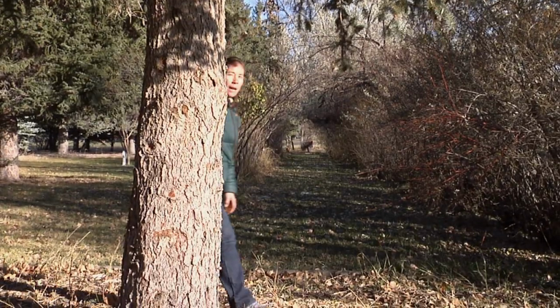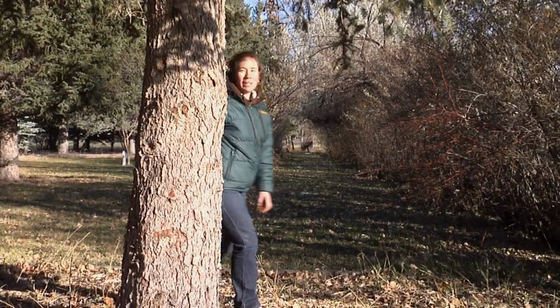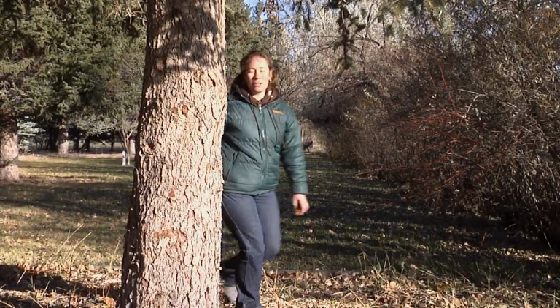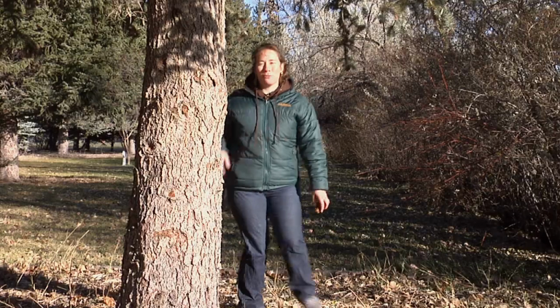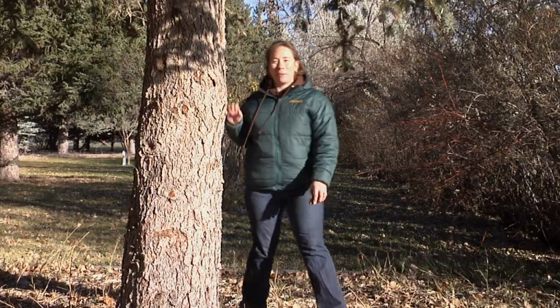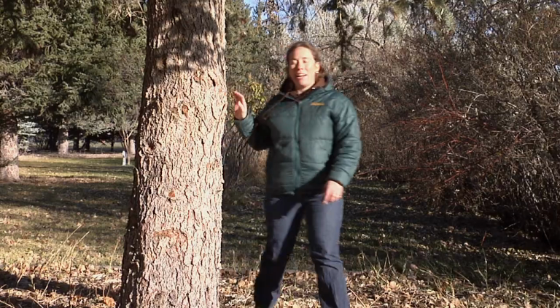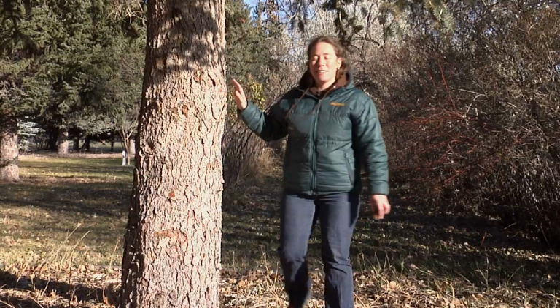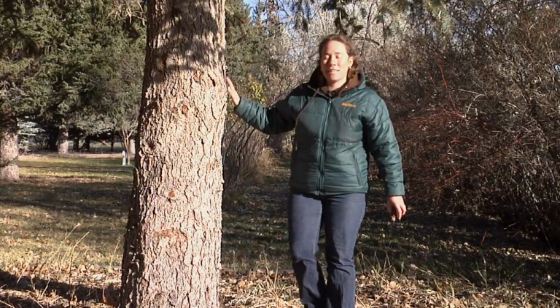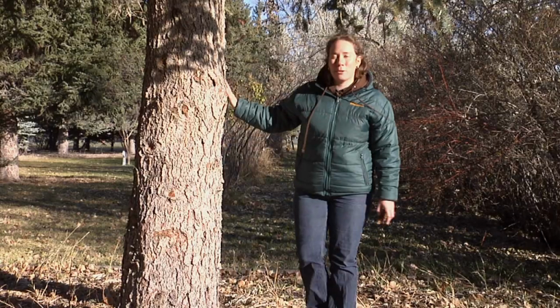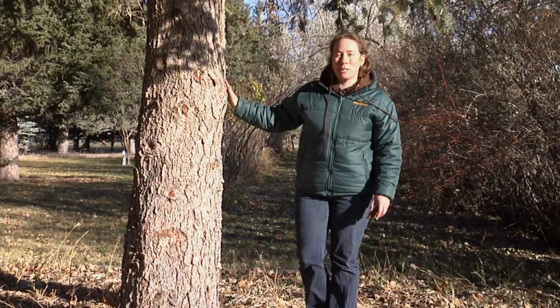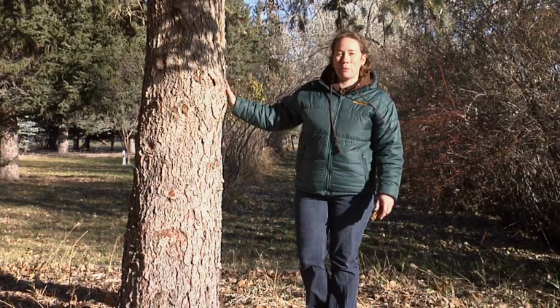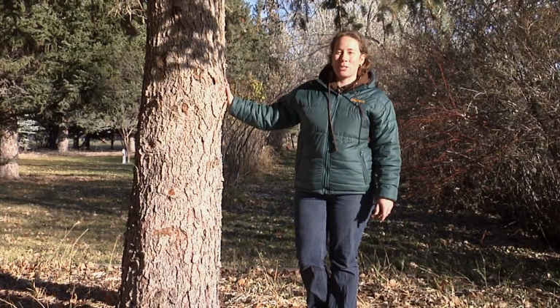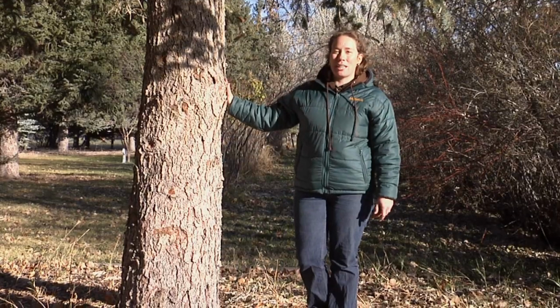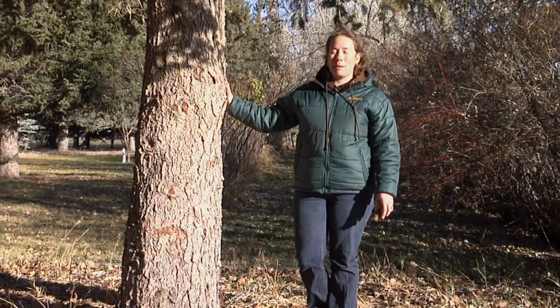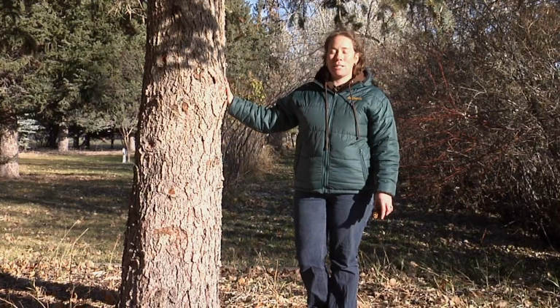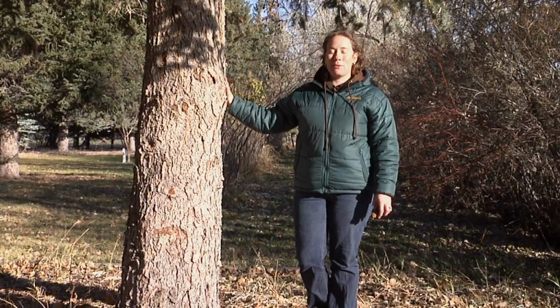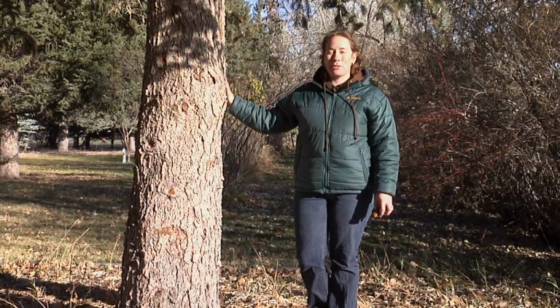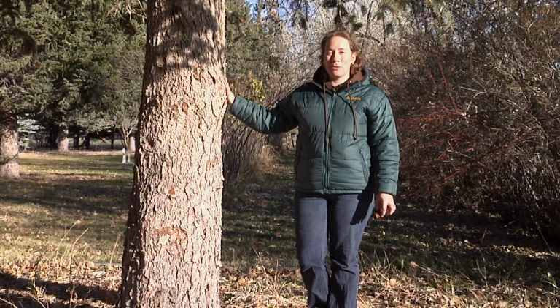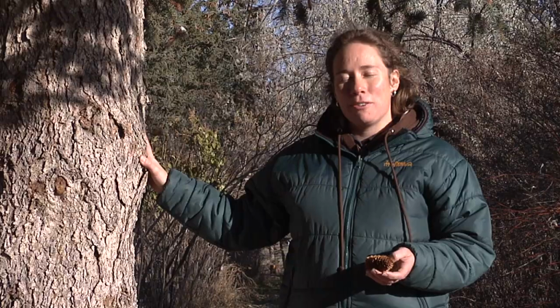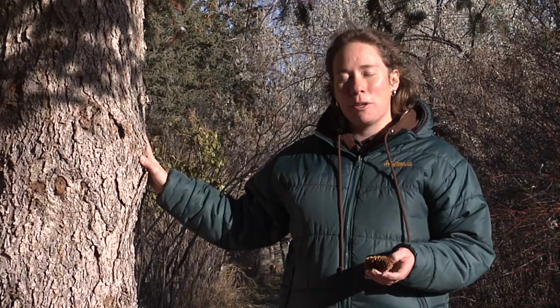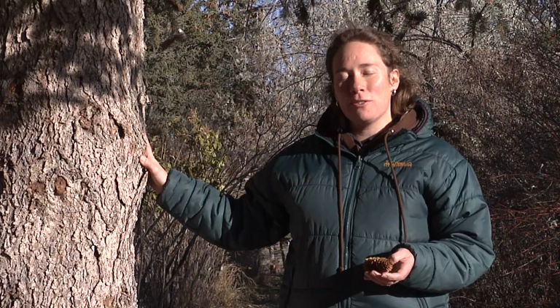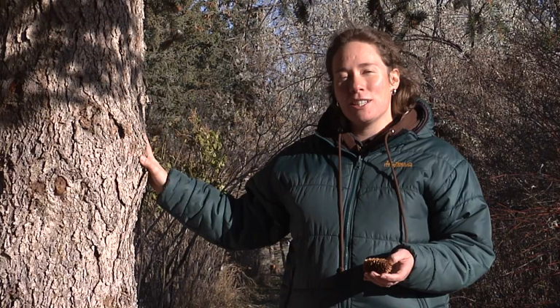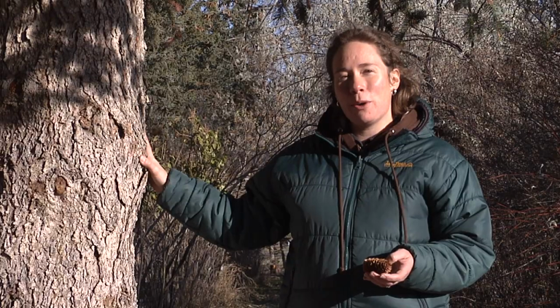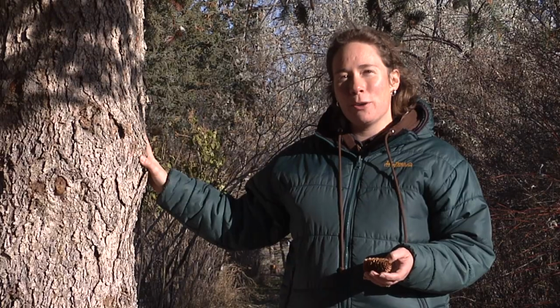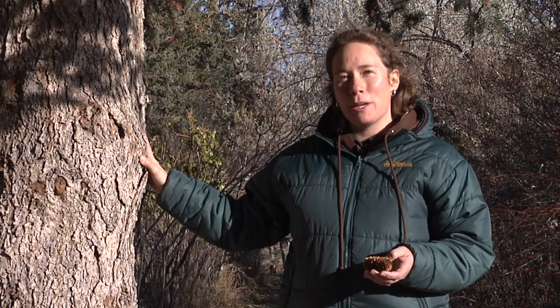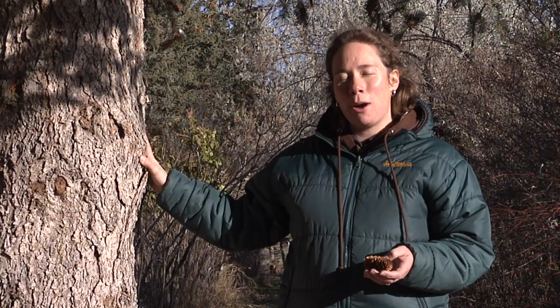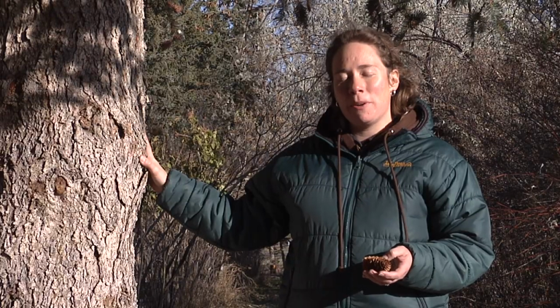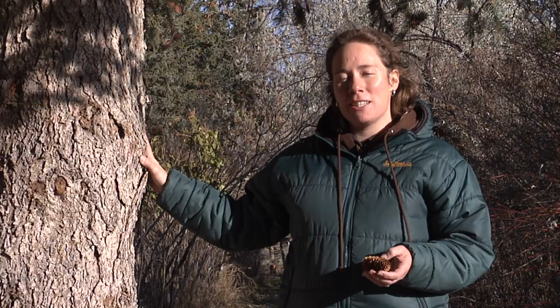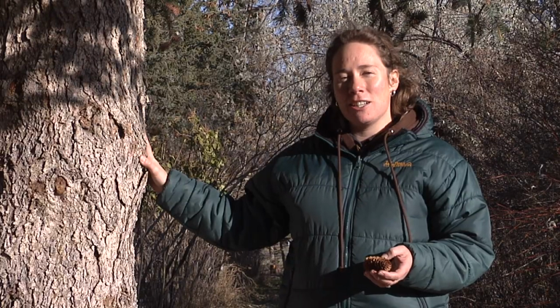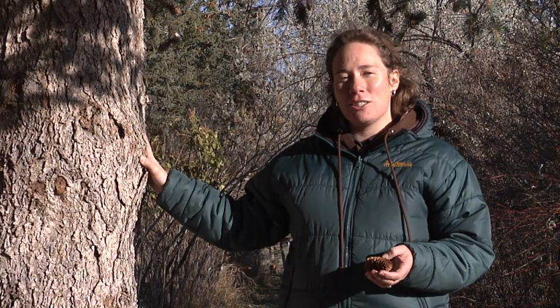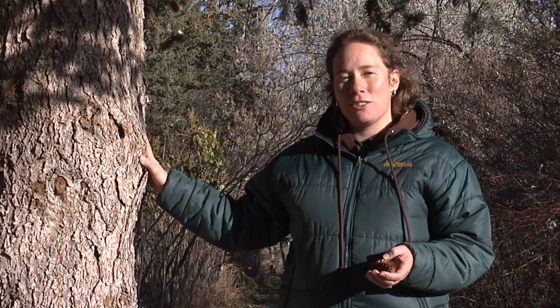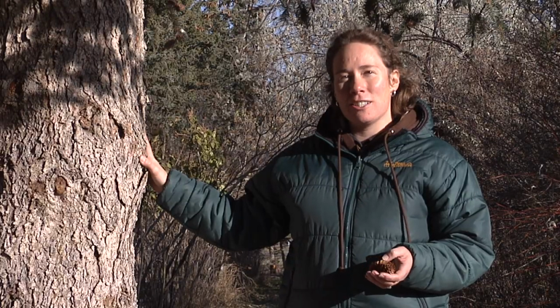Coming at you from behind this Engelman spruce, I'm Tina Russell from the University of Wyoming Cooperative Extension Service, exploring the nature of Wyoming.